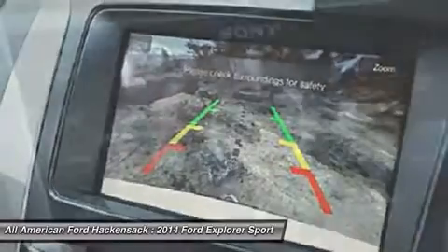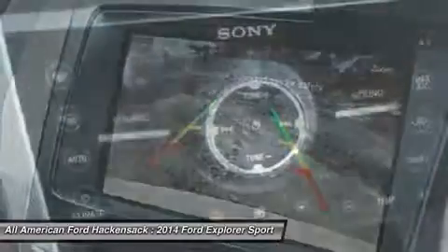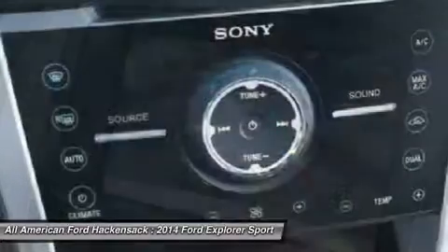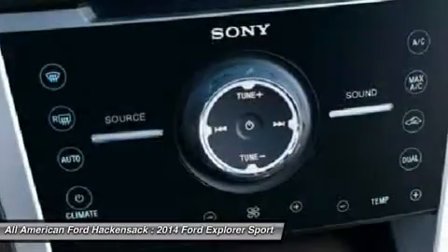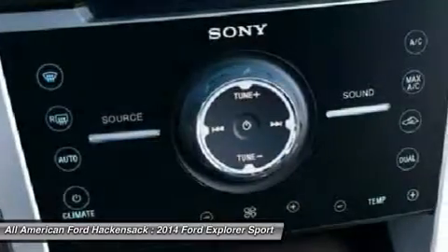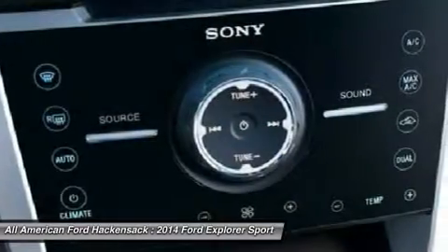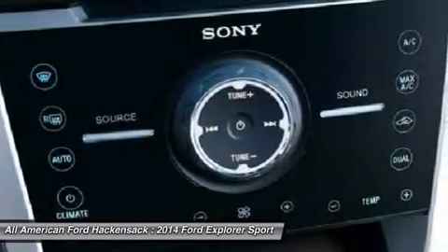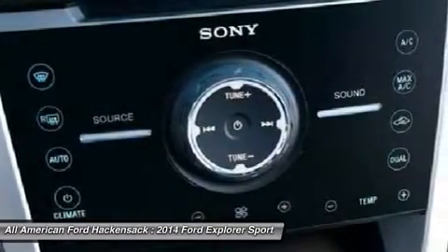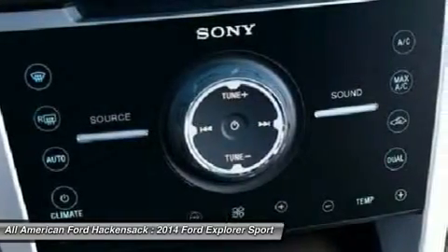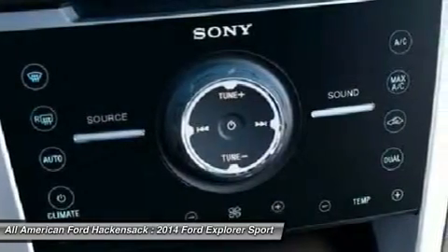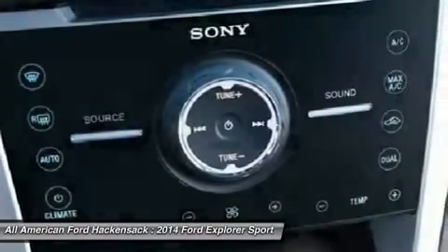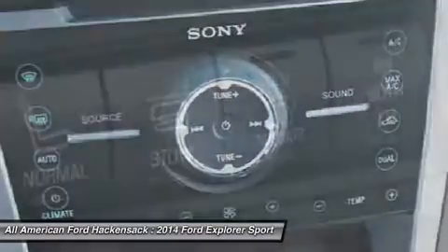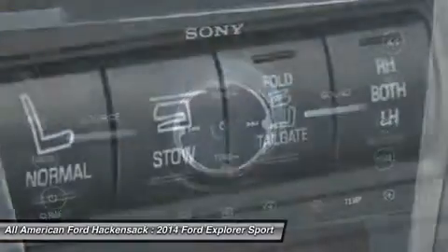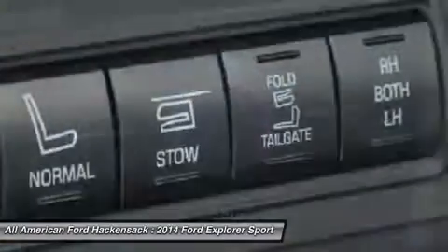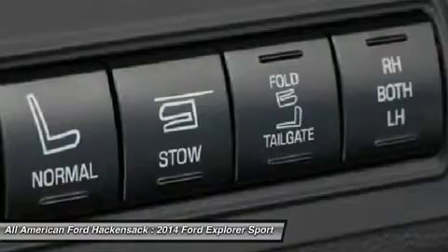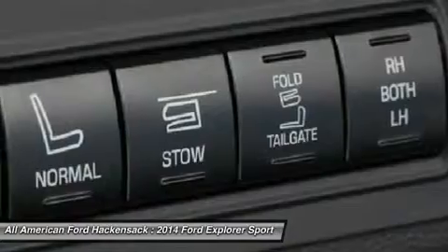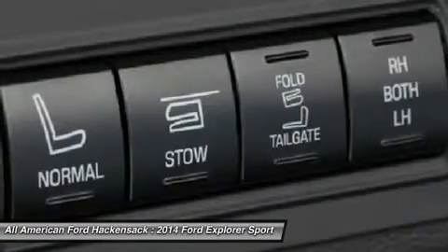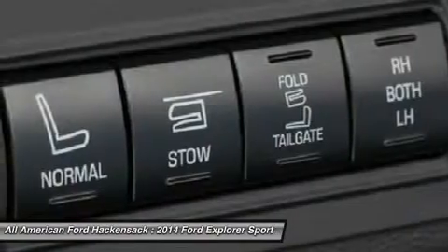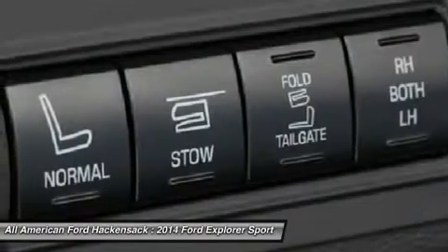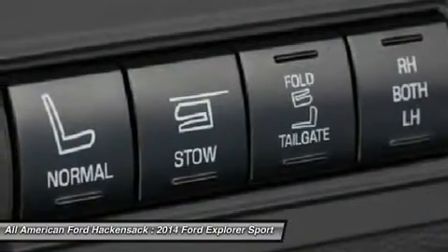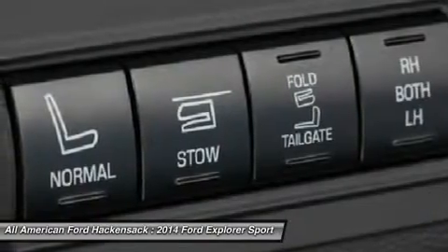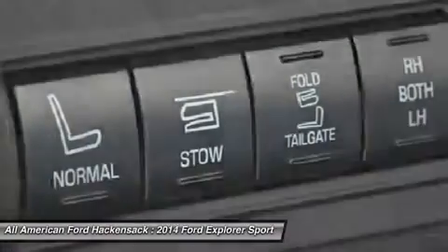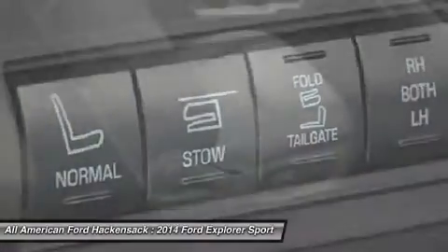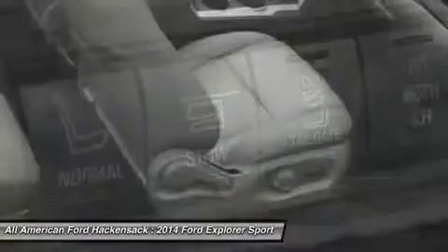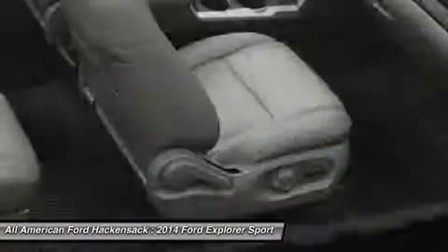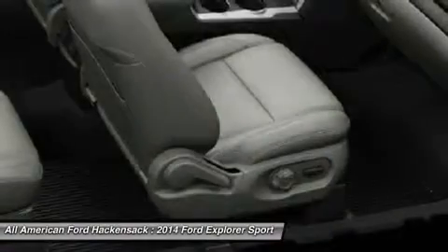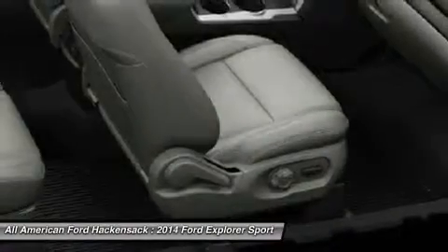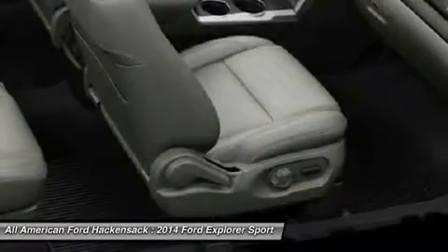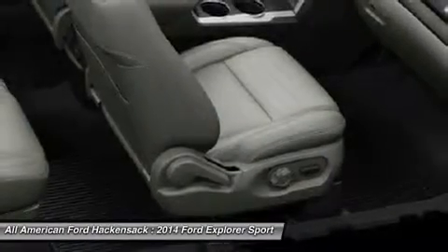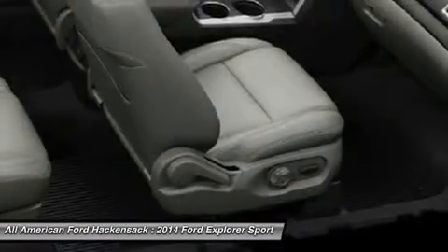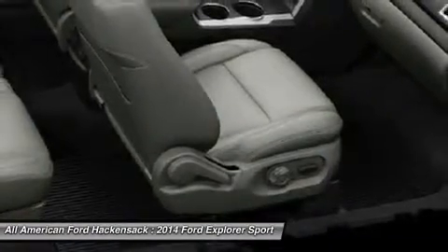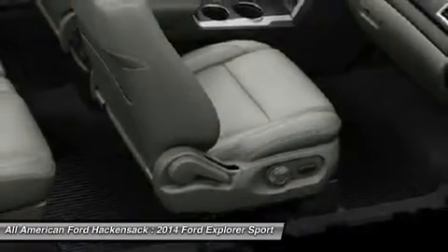Aluminum wheels, keyless entry, cruise control. Wouldn't you look great in this vehicle? Stop in today and see for yourself.